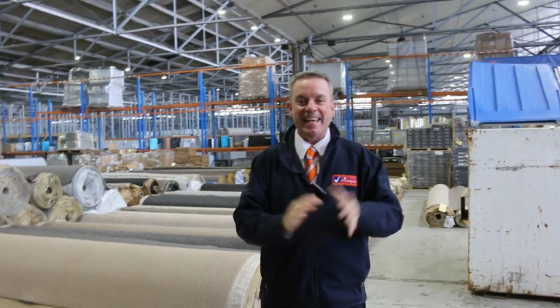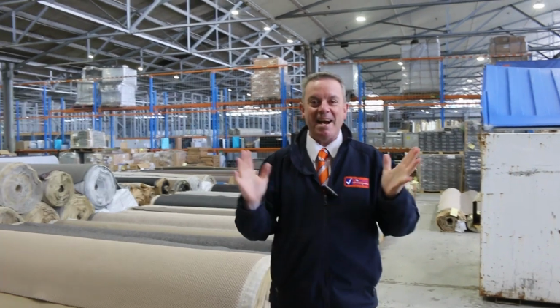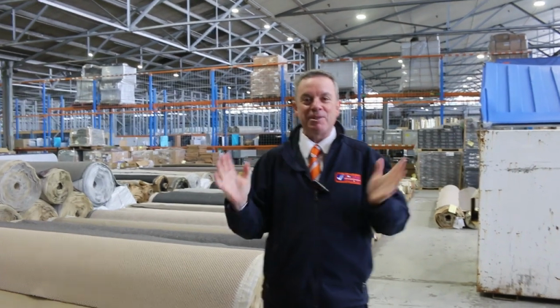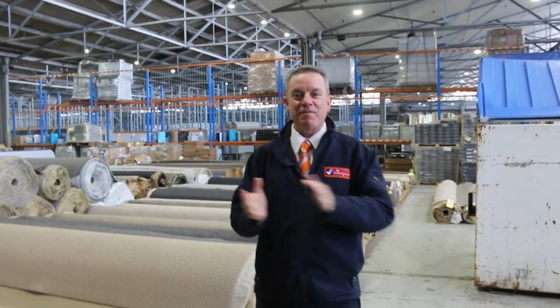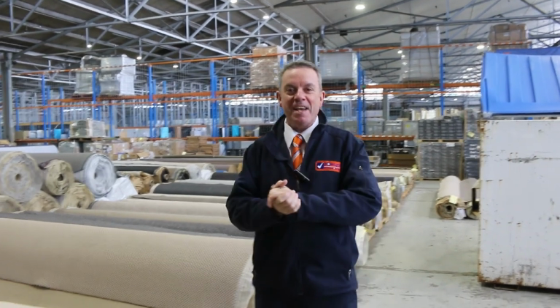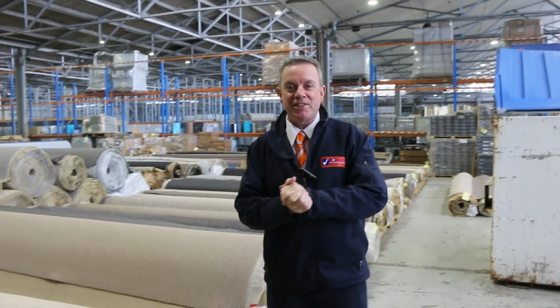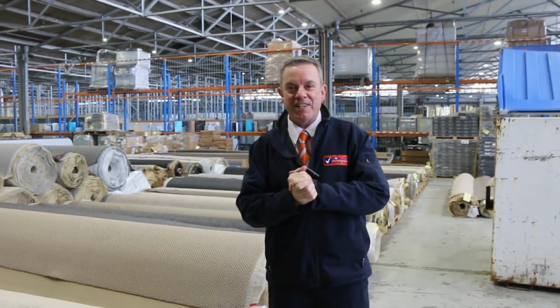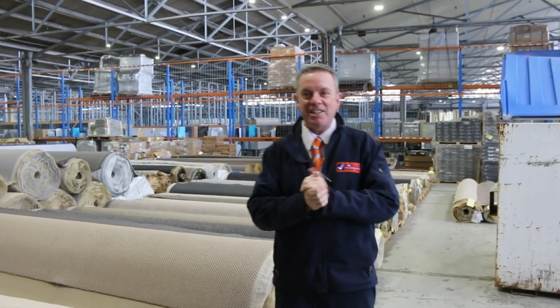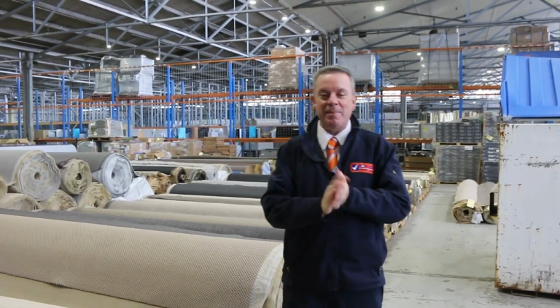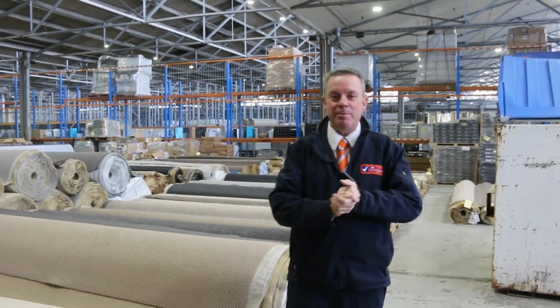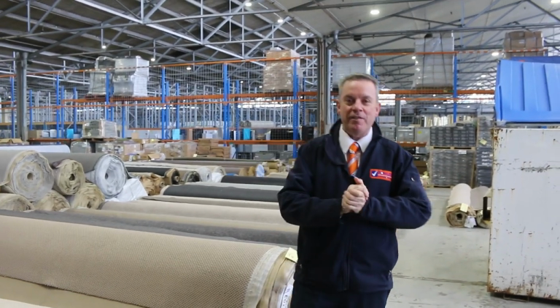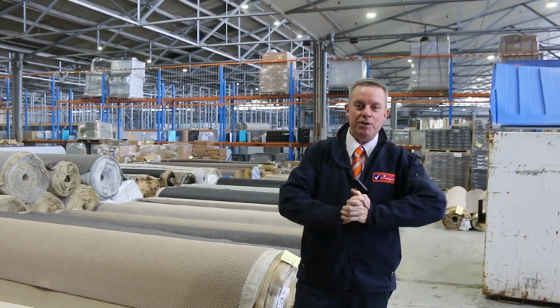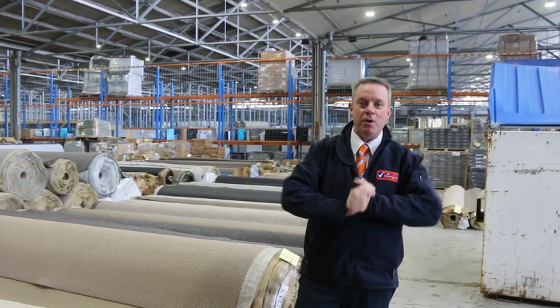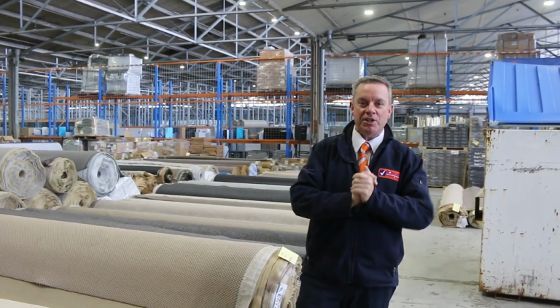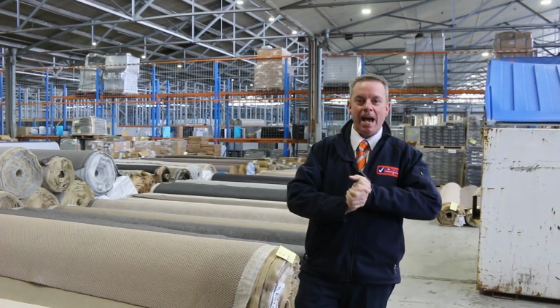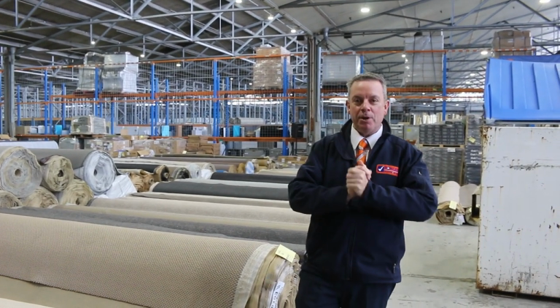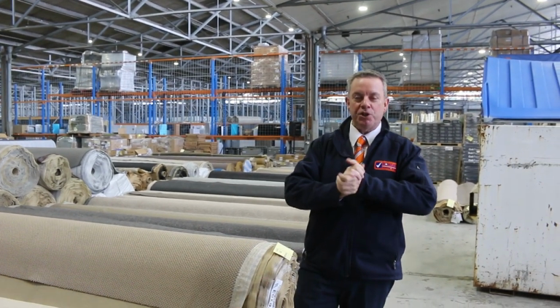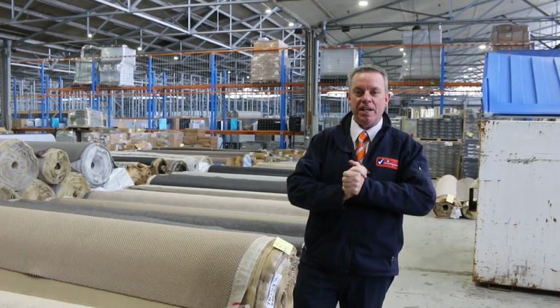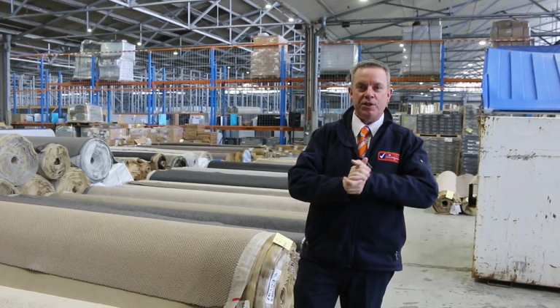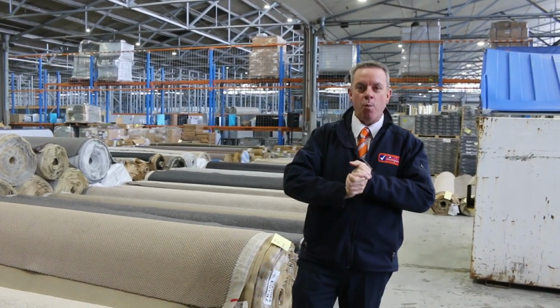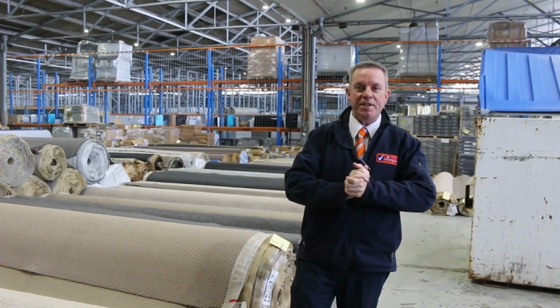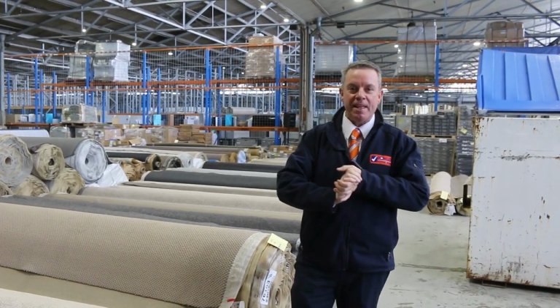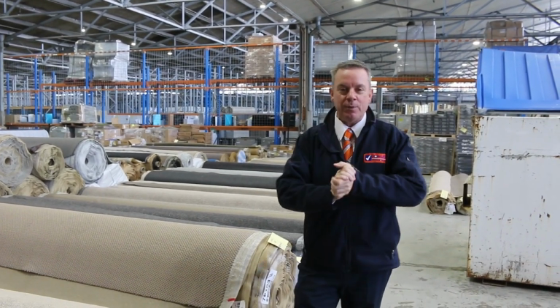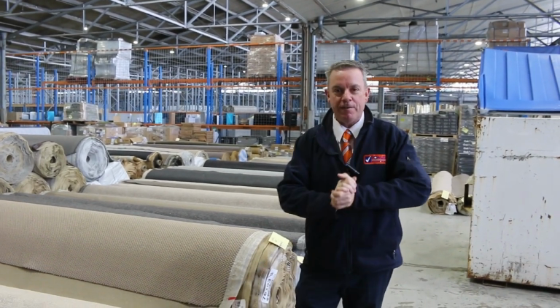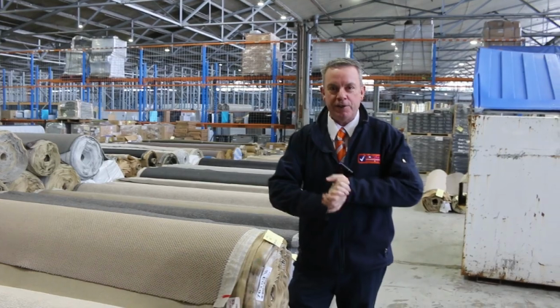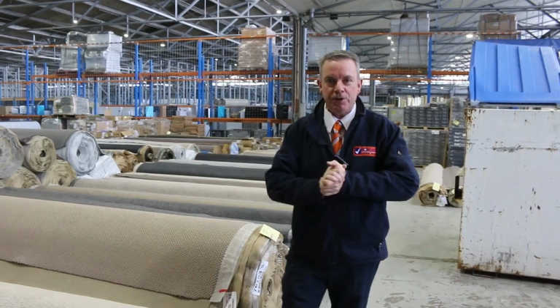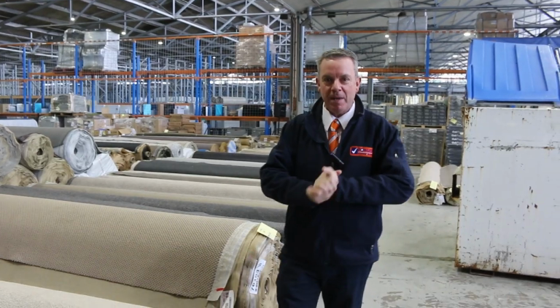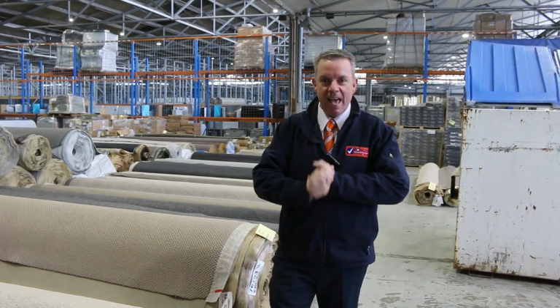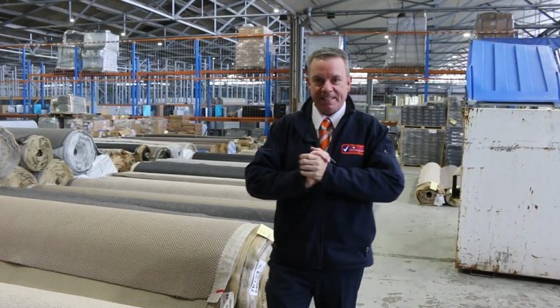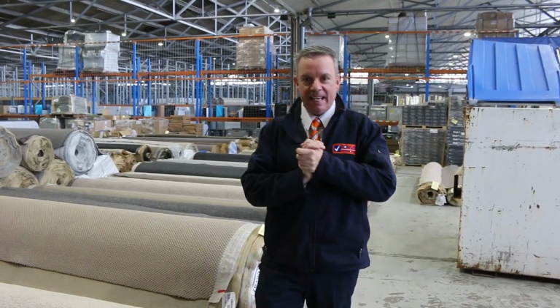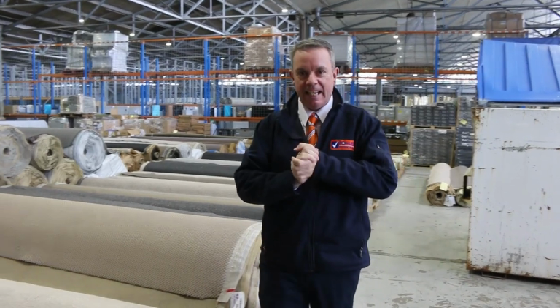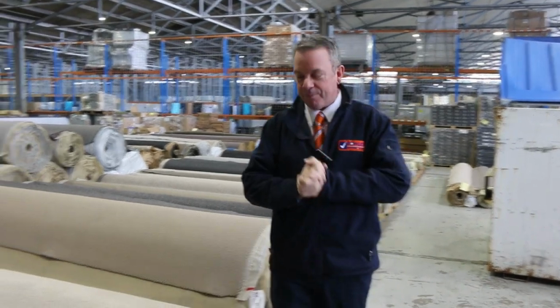G'day, I'm John from Fowler's Auction Sales. I'm here to preview tomorrow's carpet auction, that's Wednesday the 21st of June at 10am.